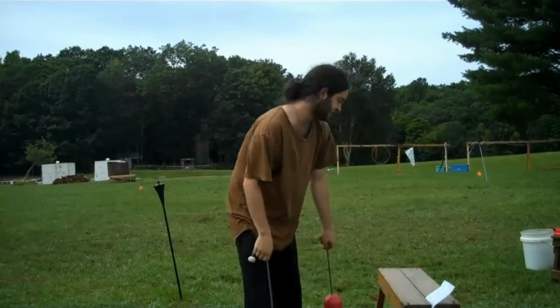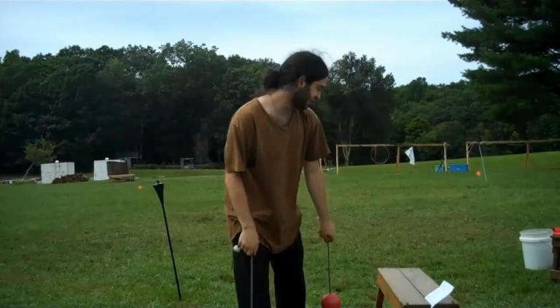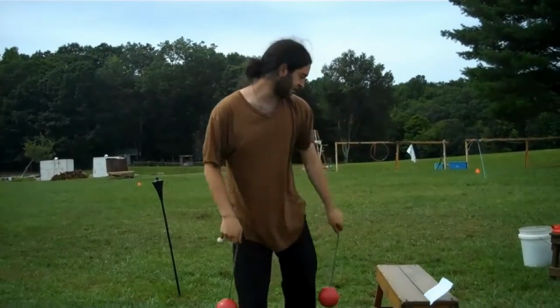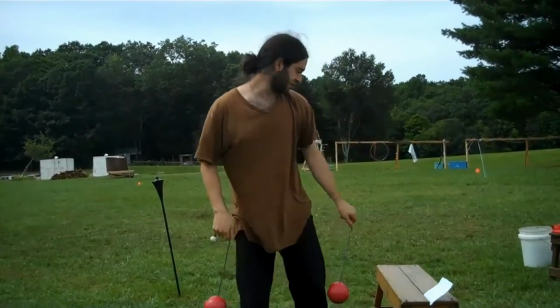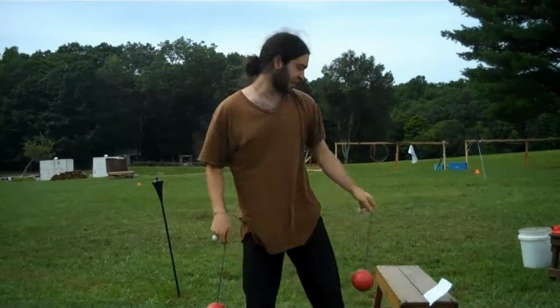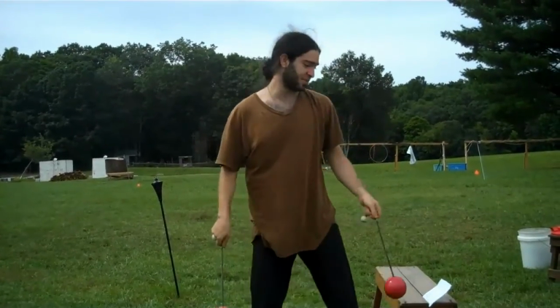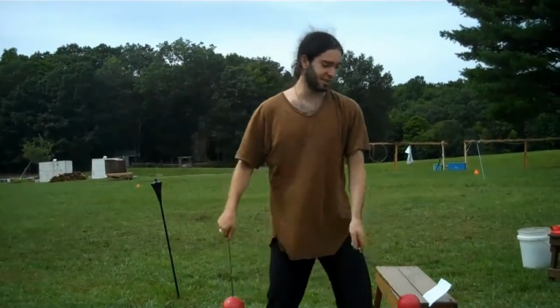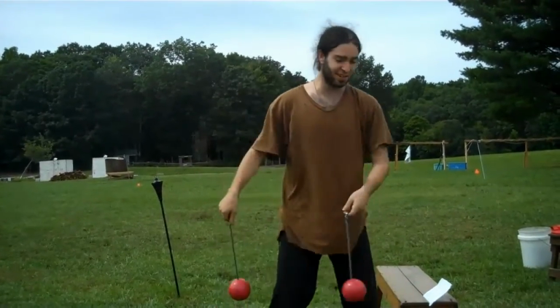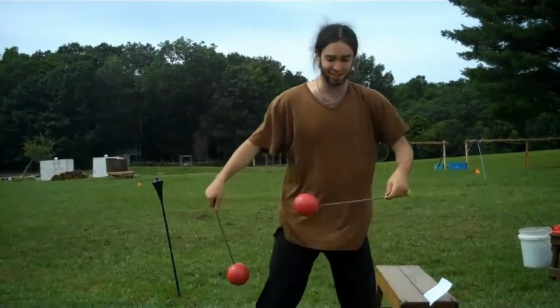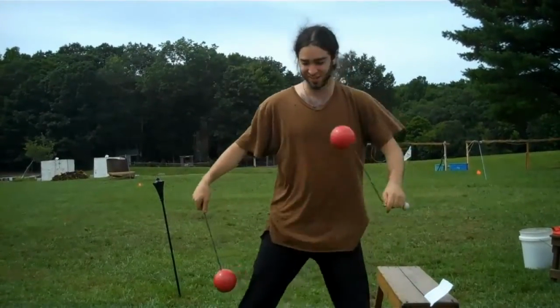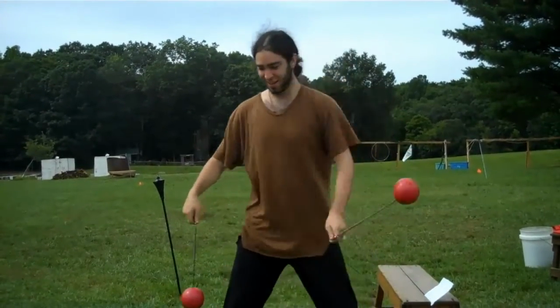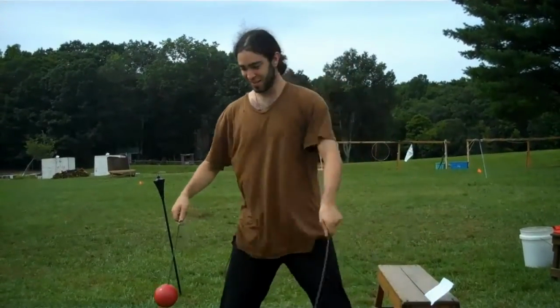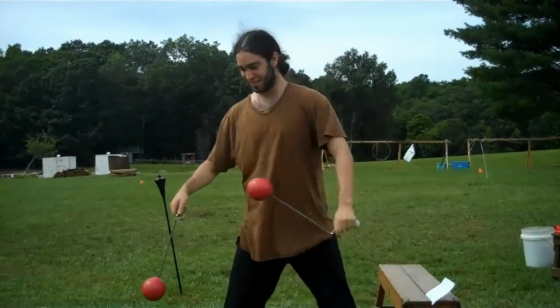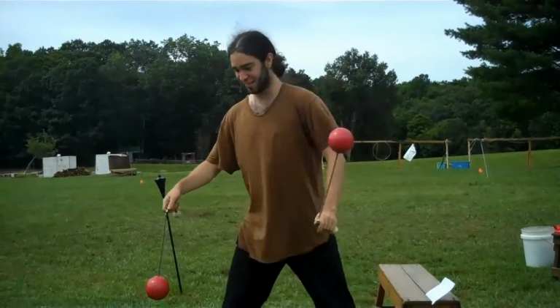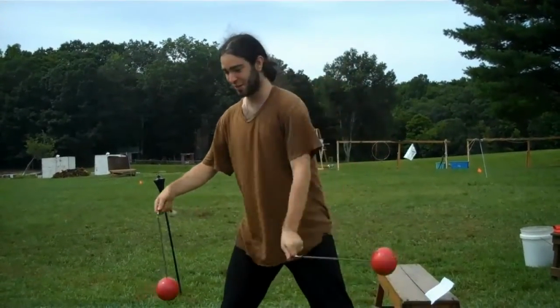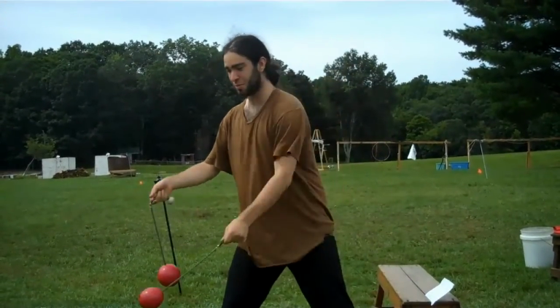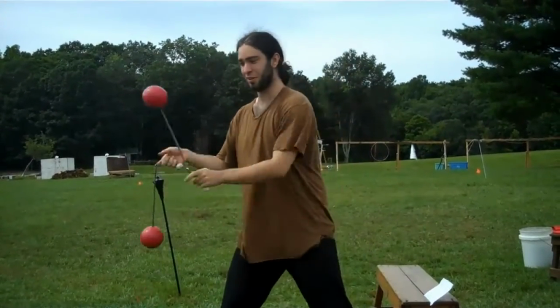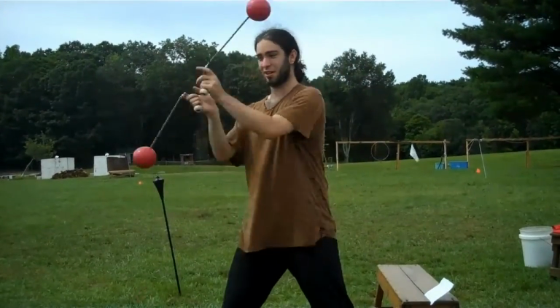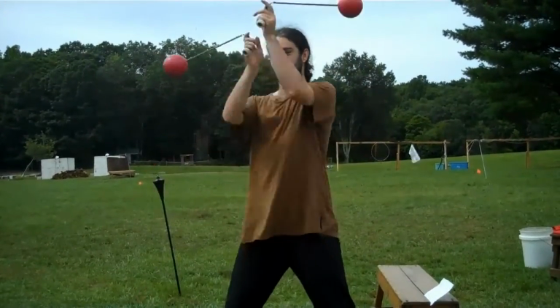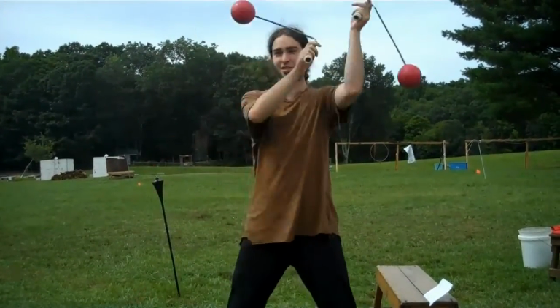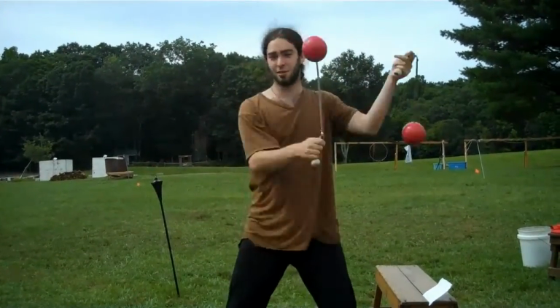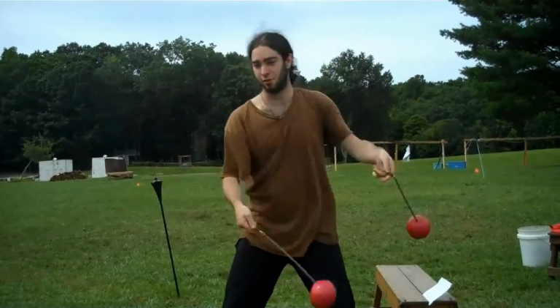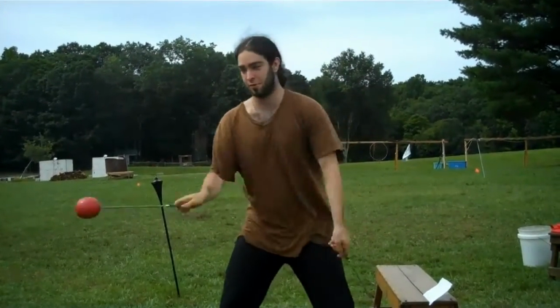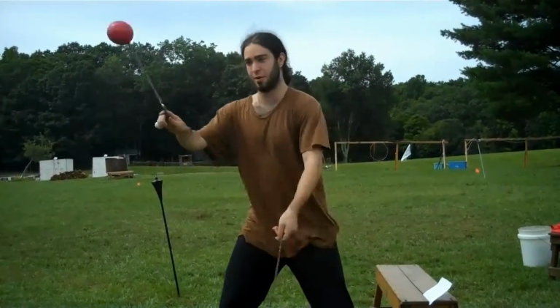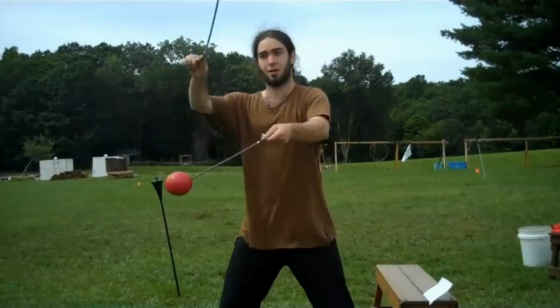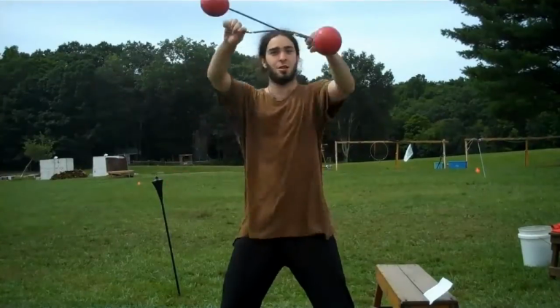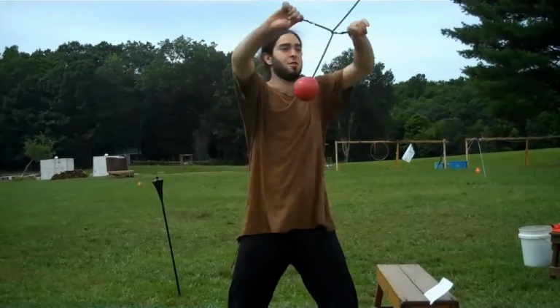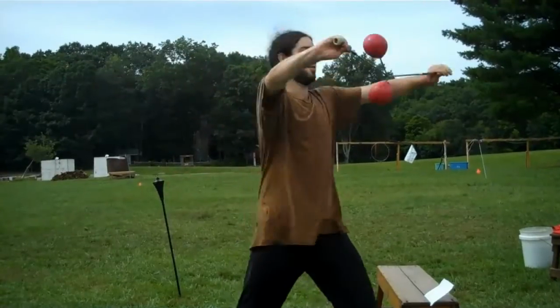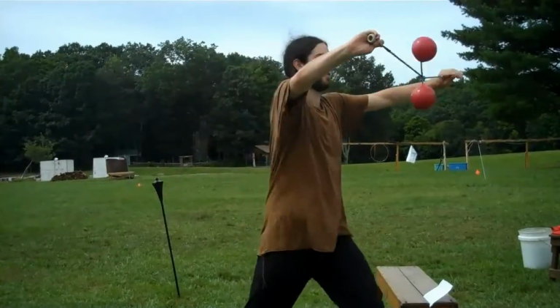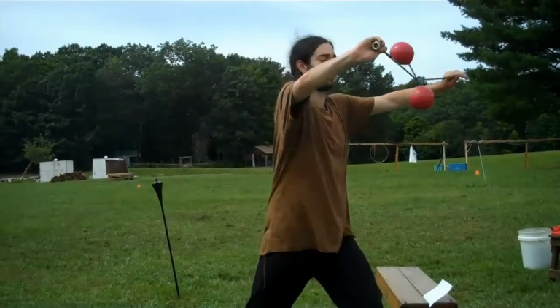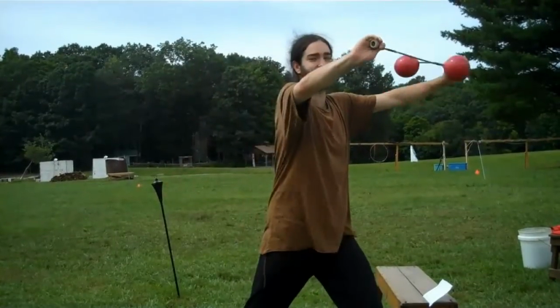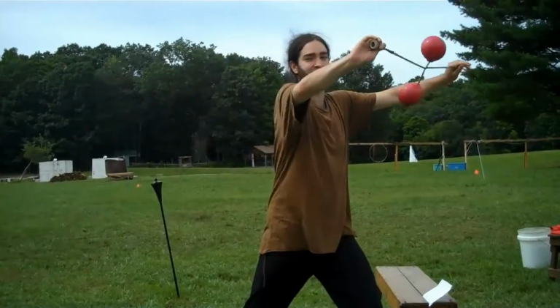Then we talked about the silly orbital entrance — so, from here to there.